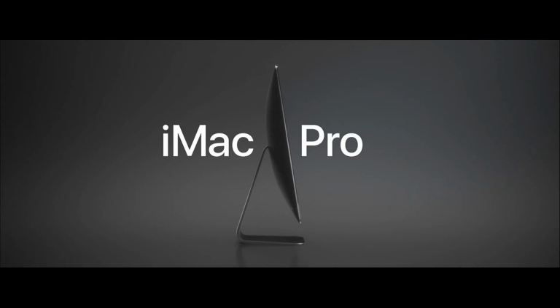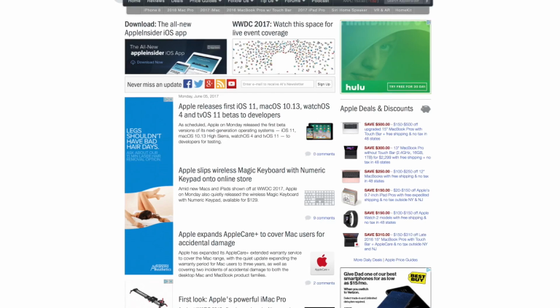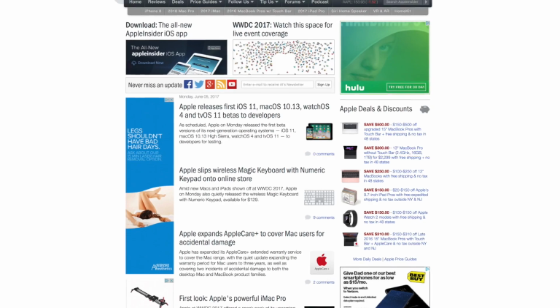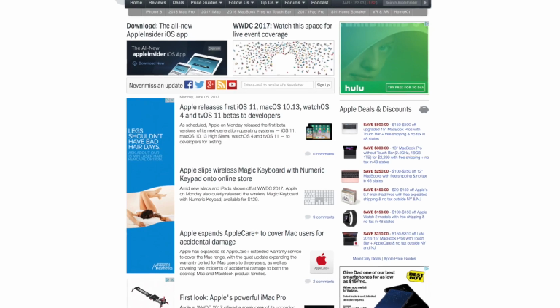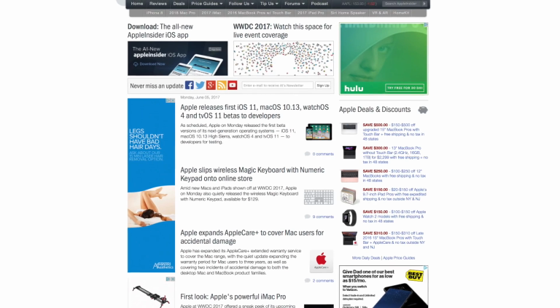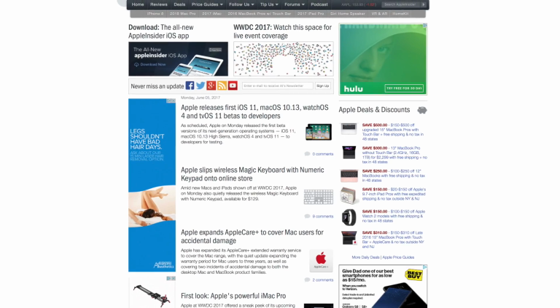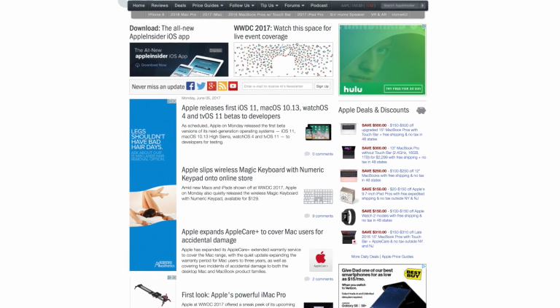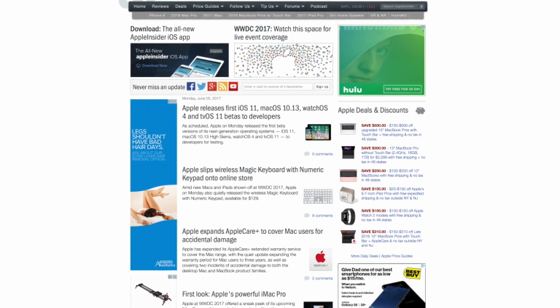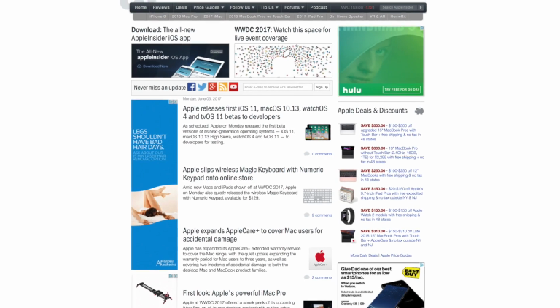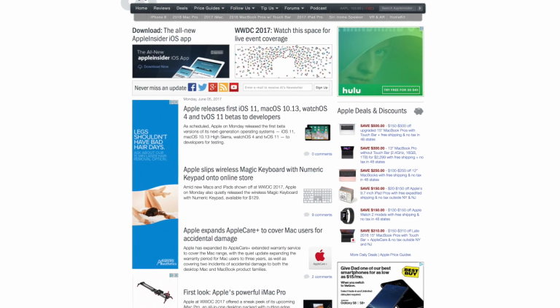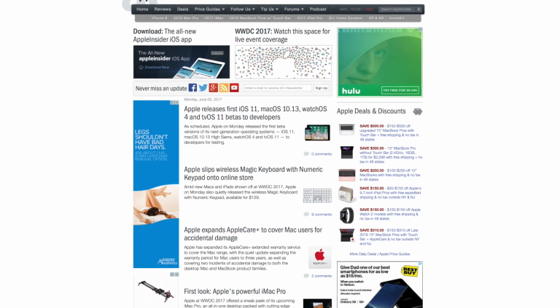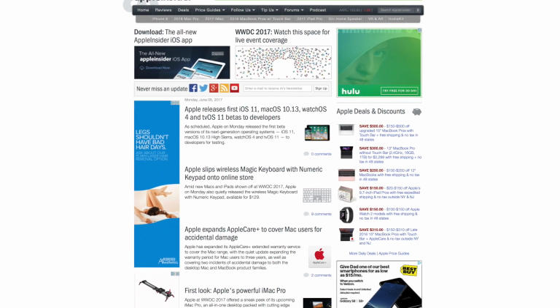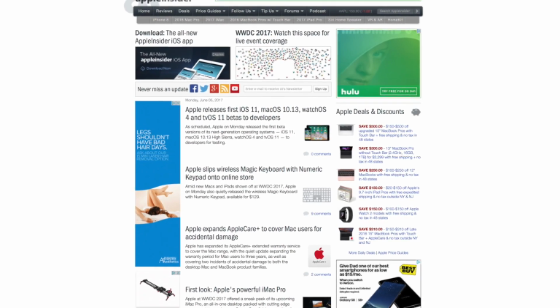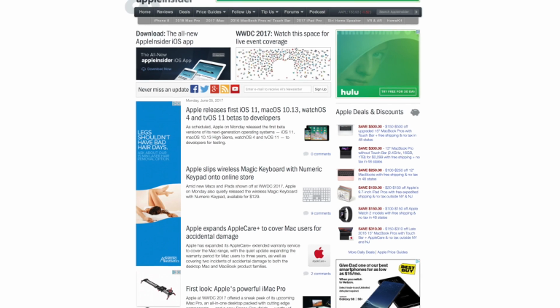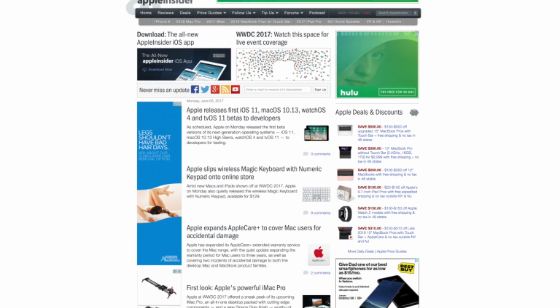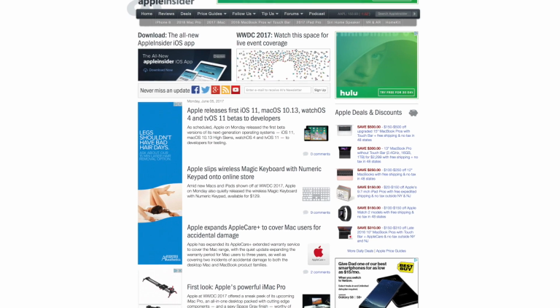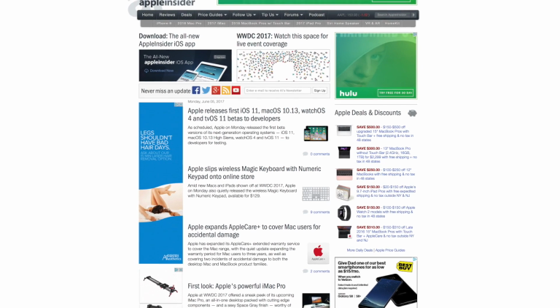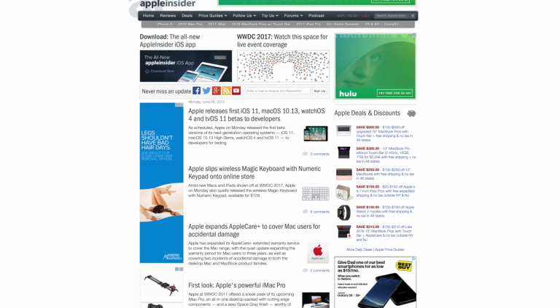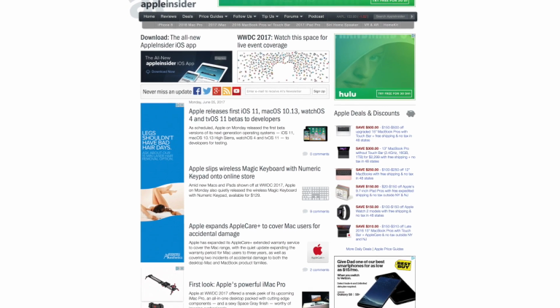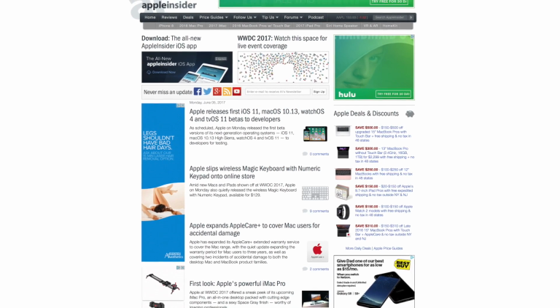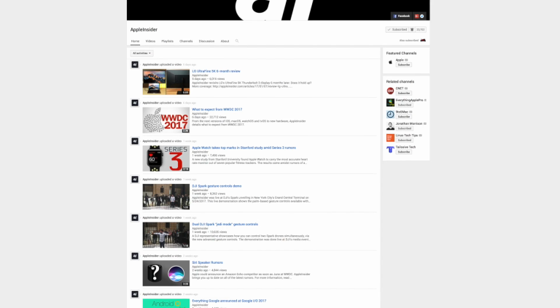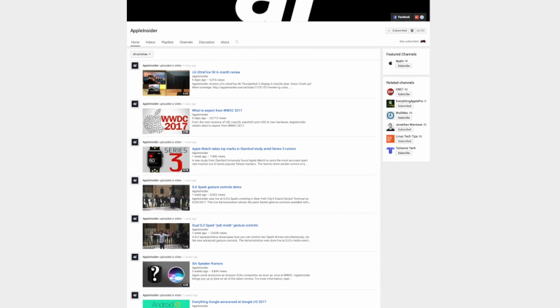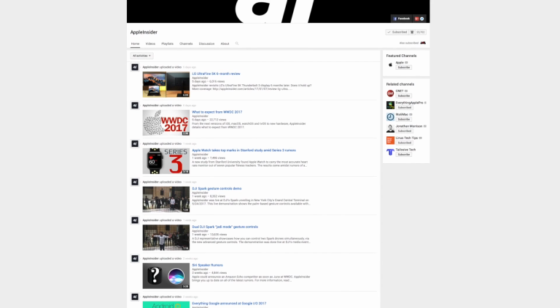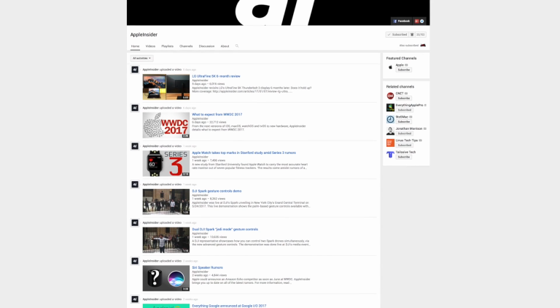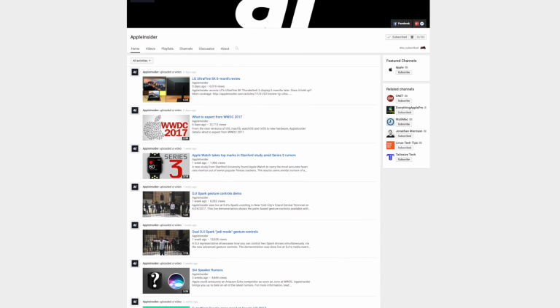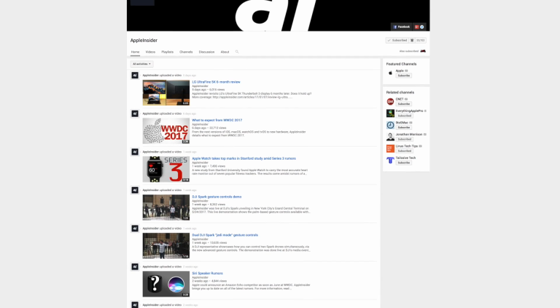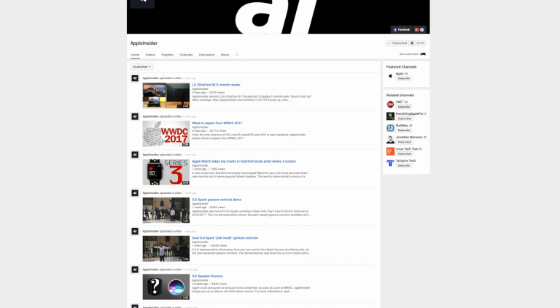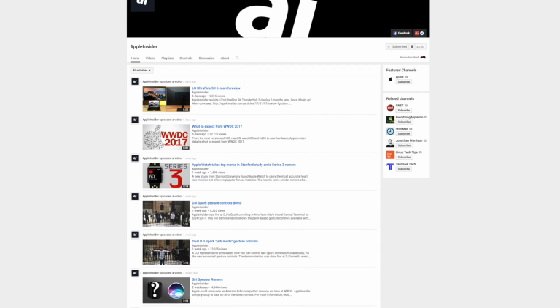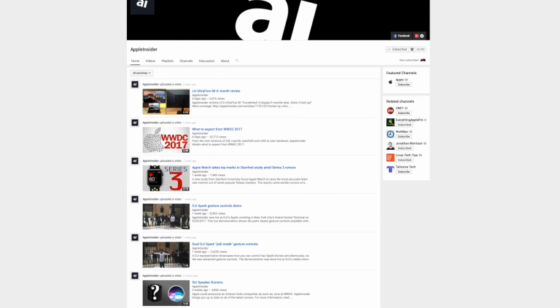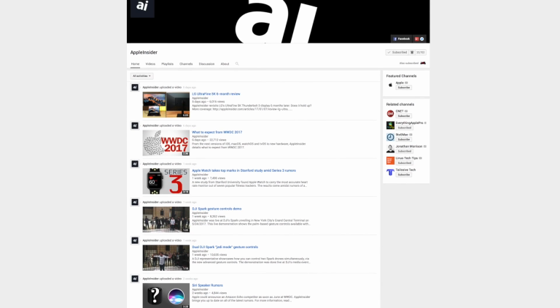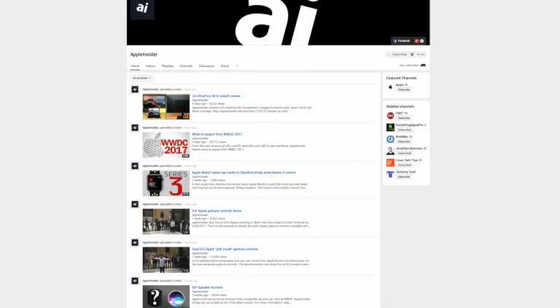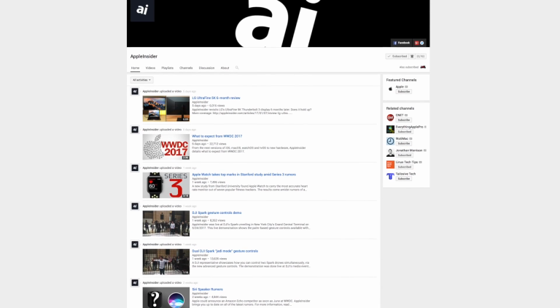For more reviews, news, and how-tos, check out appleinsider.com and subscribe to Apple Insider on YouTube.